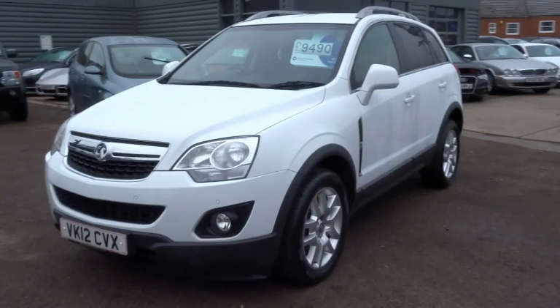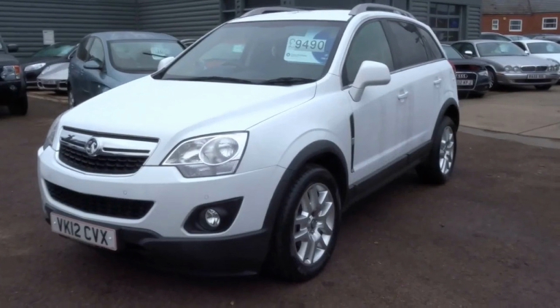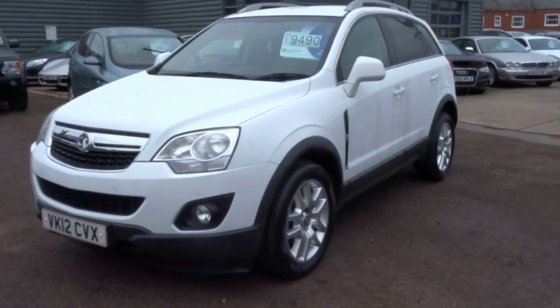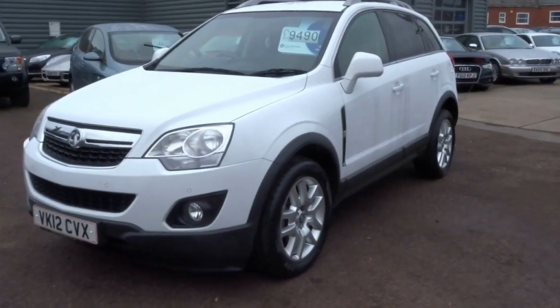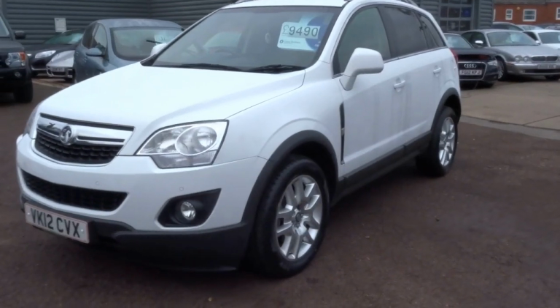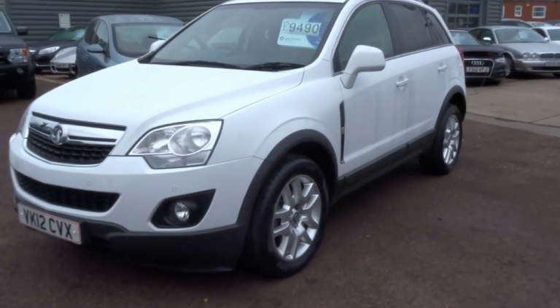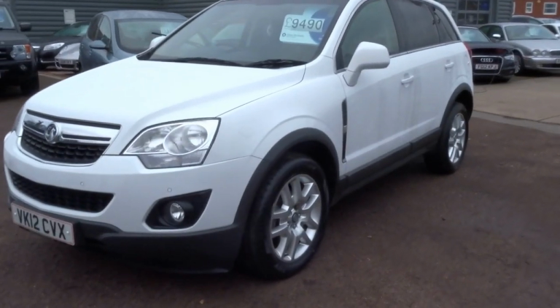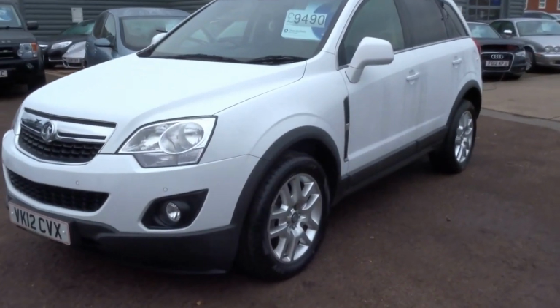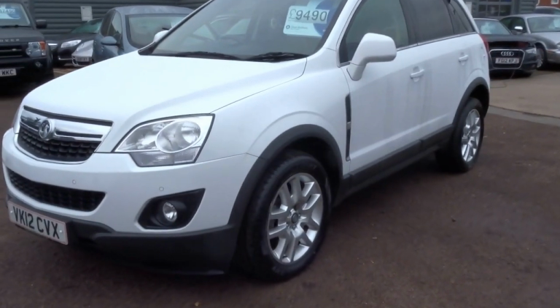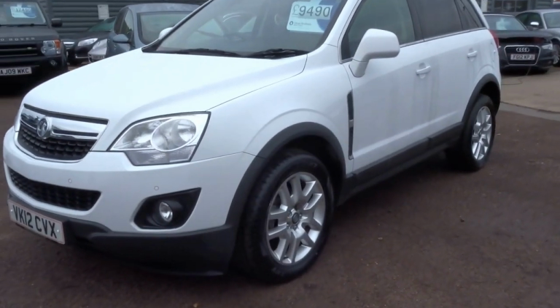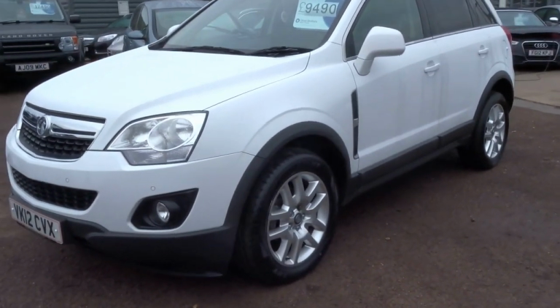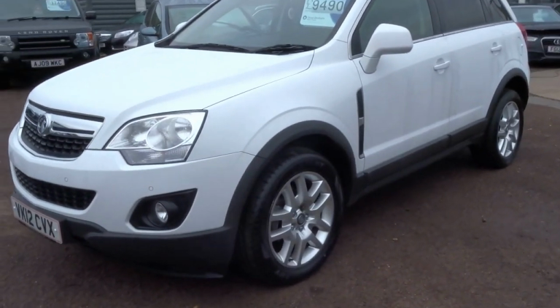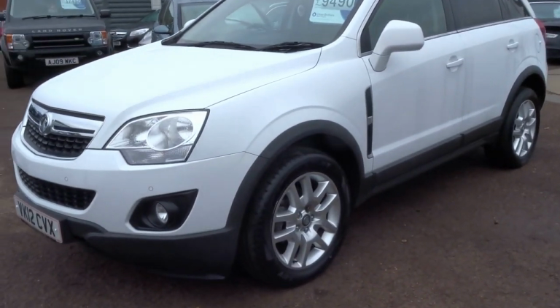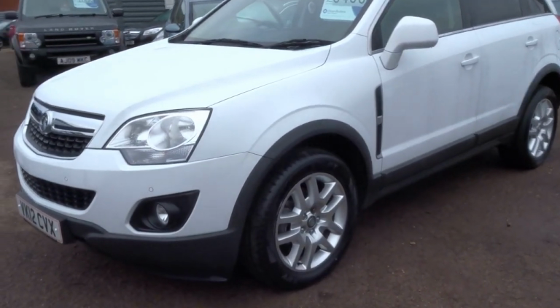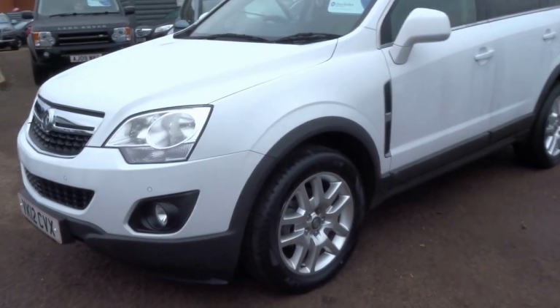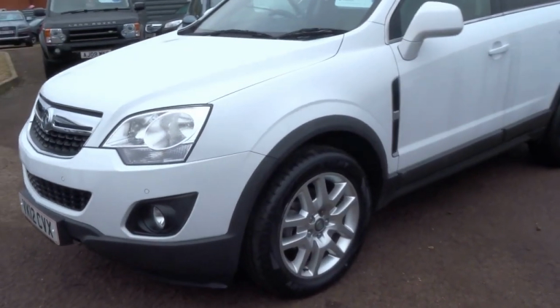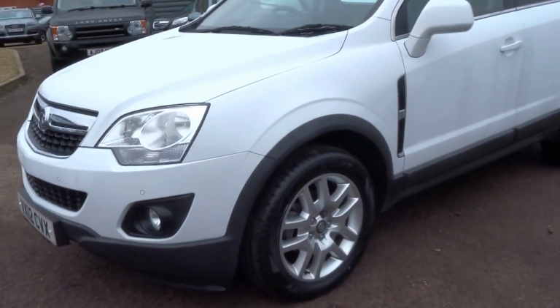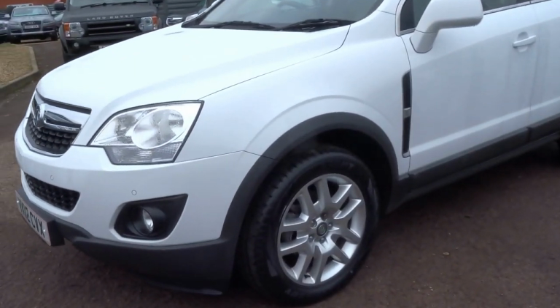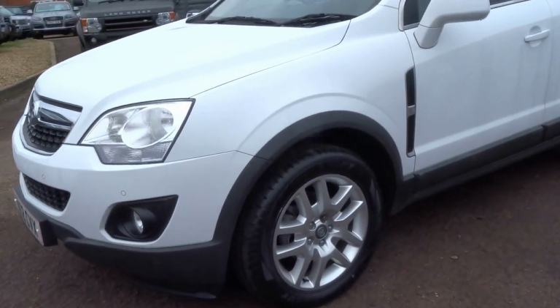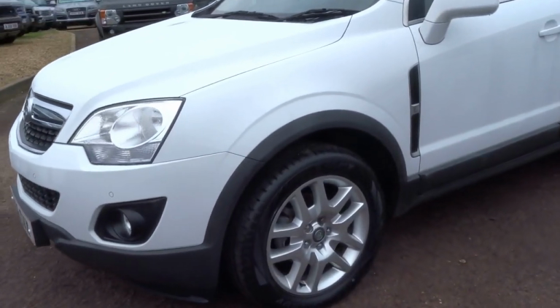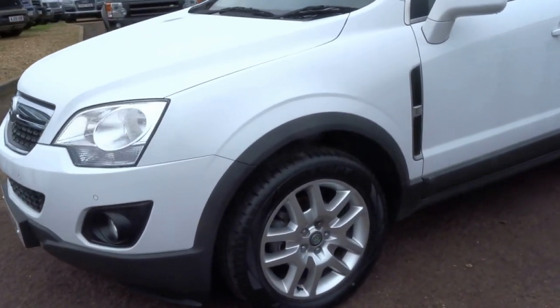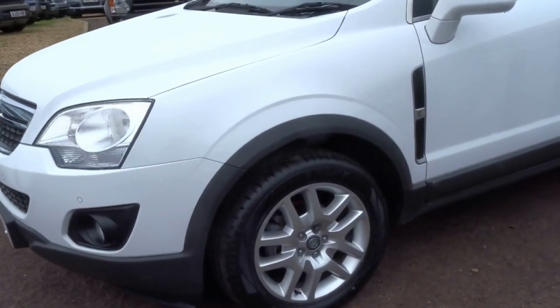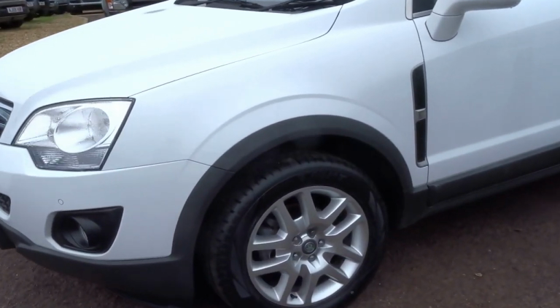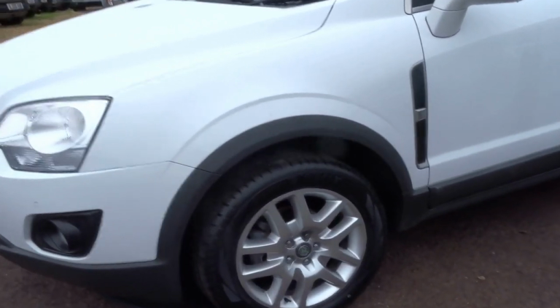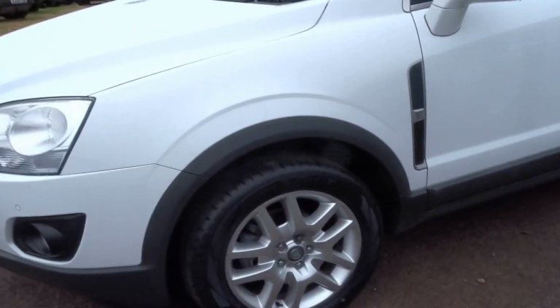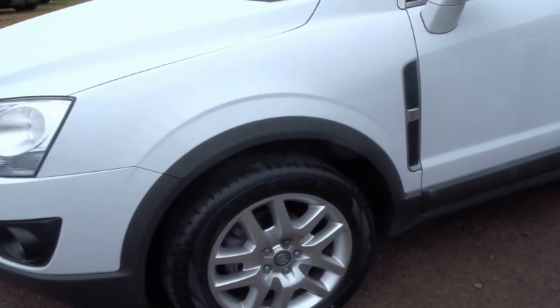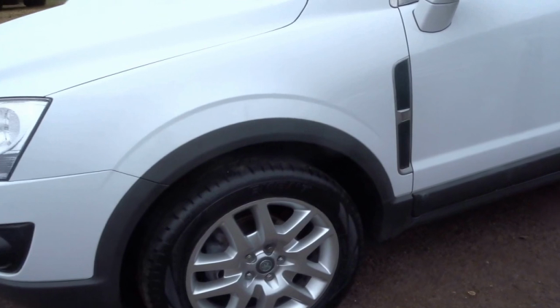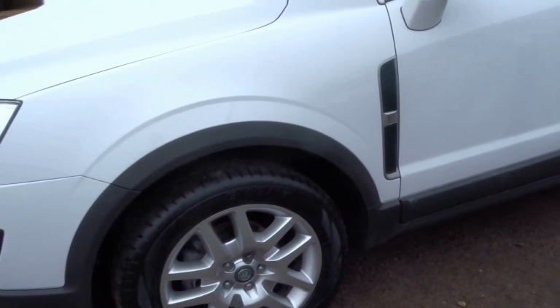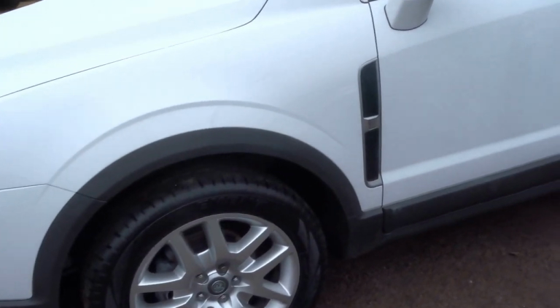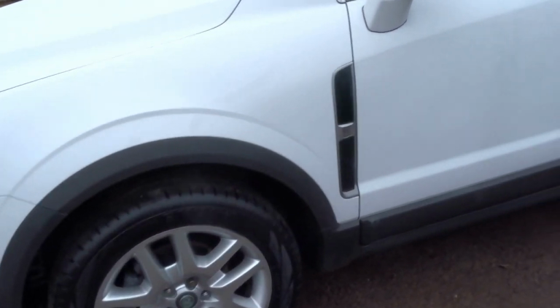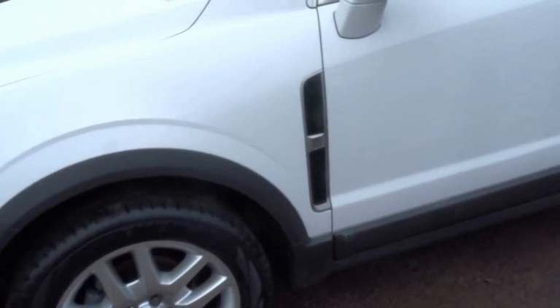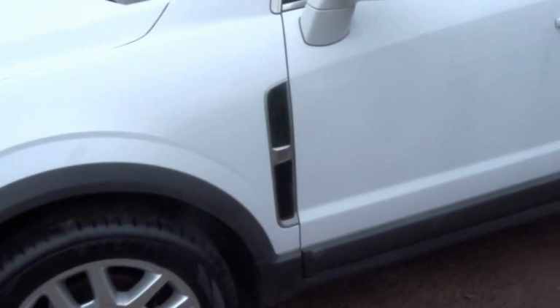Good morning, it's George here from Country Car. We've just taken this car in, and I'm just going to do a short presentation on the vehicle.